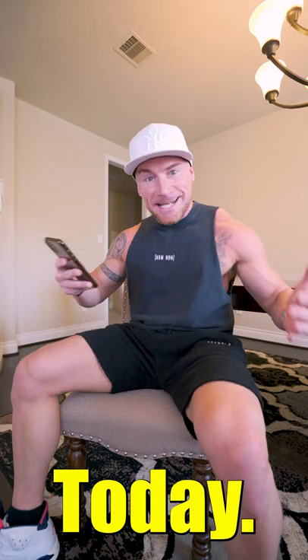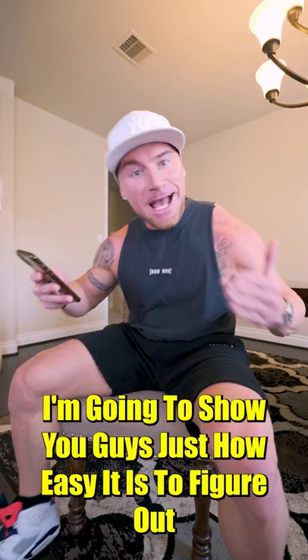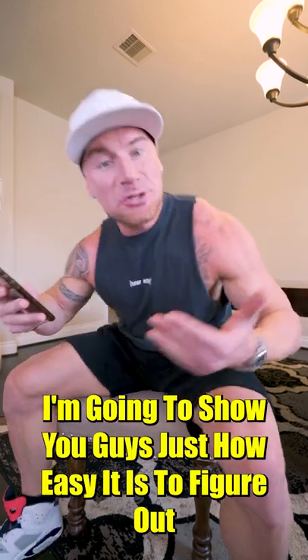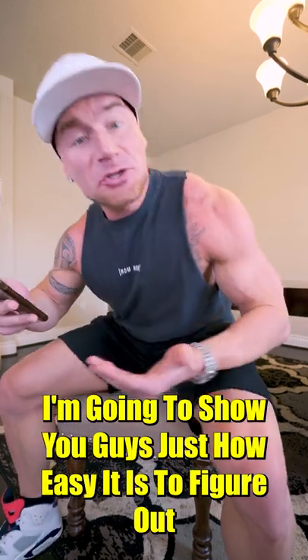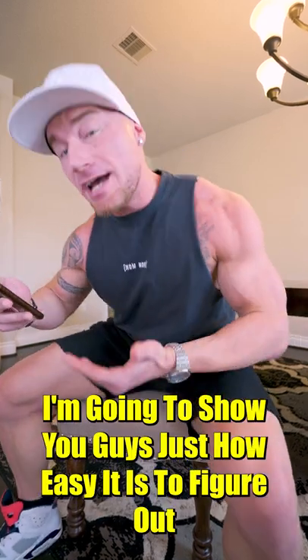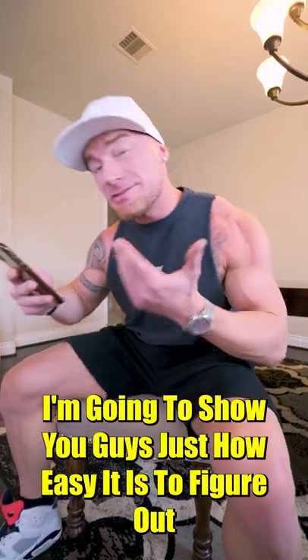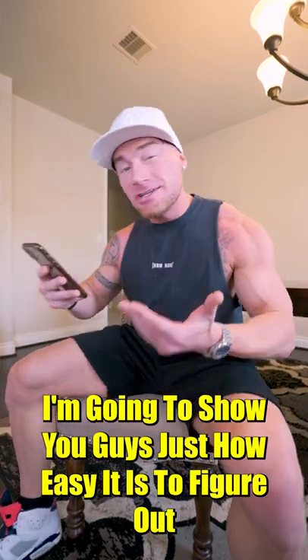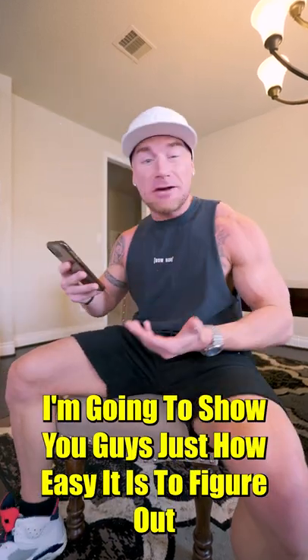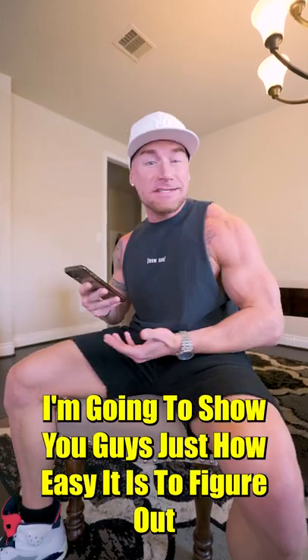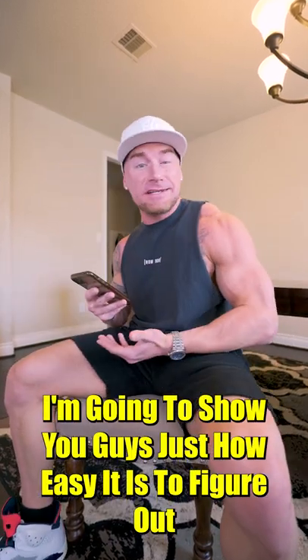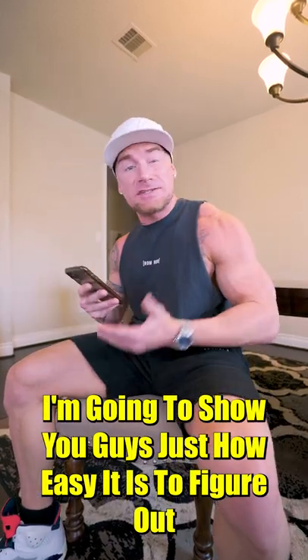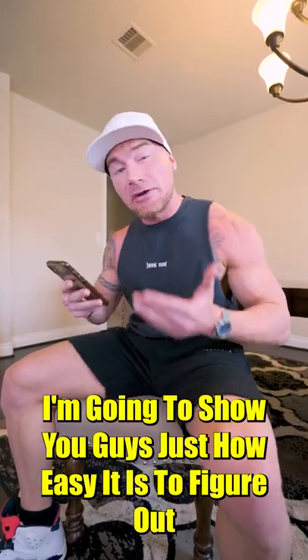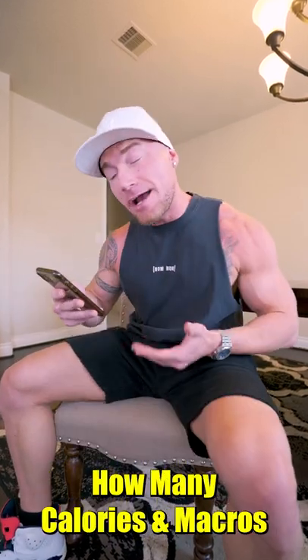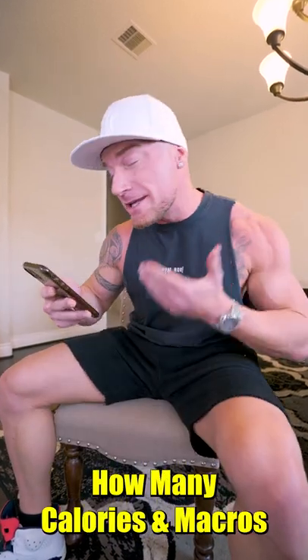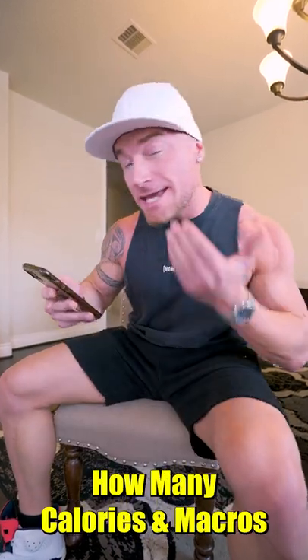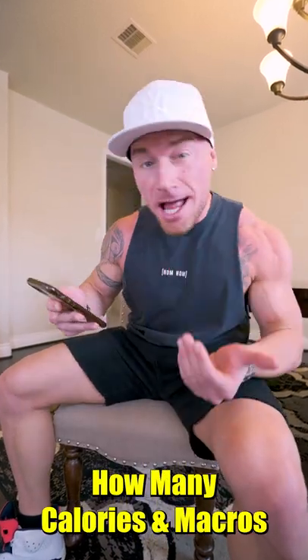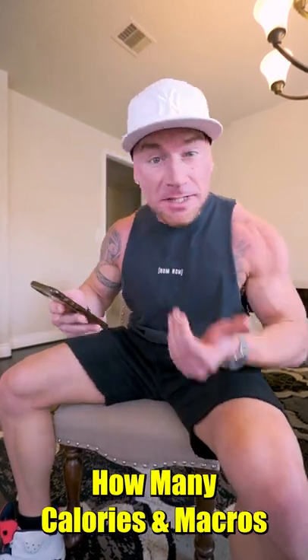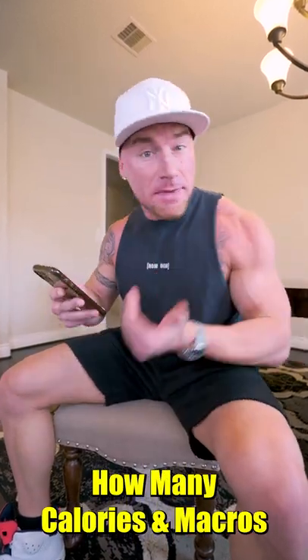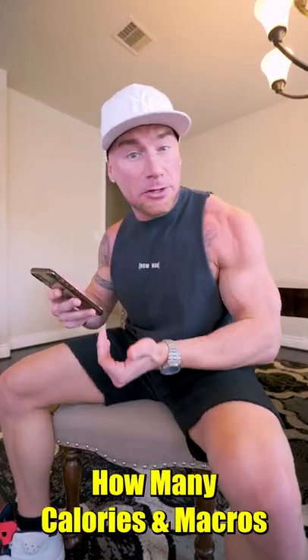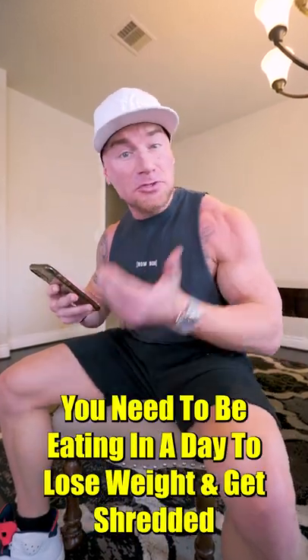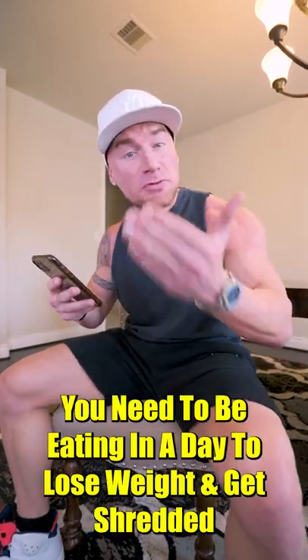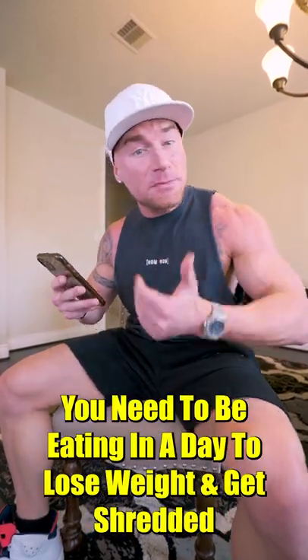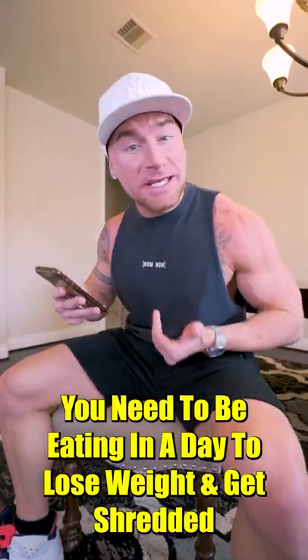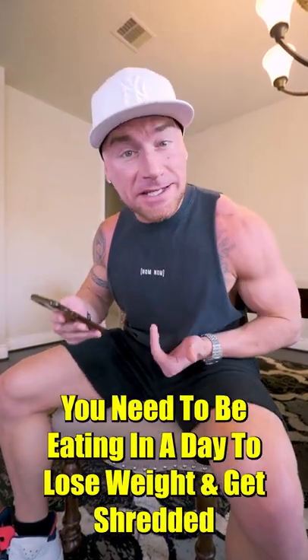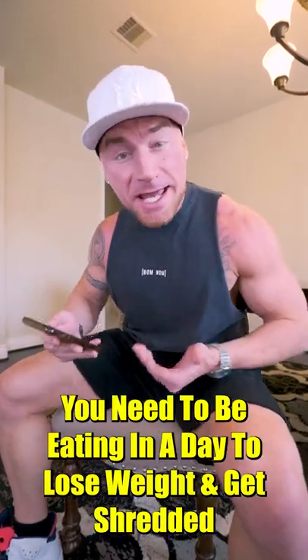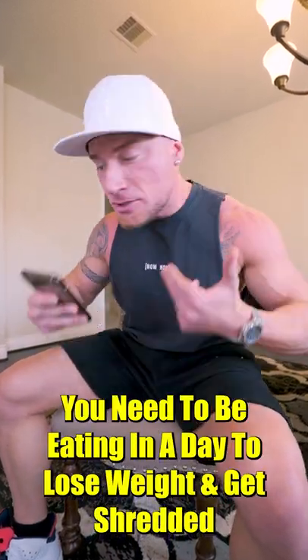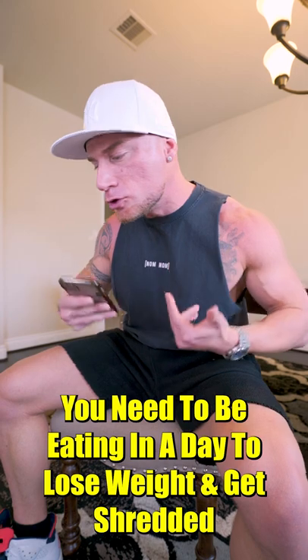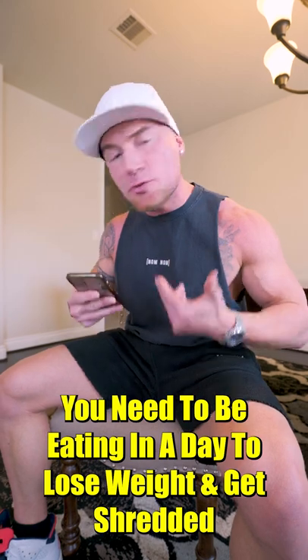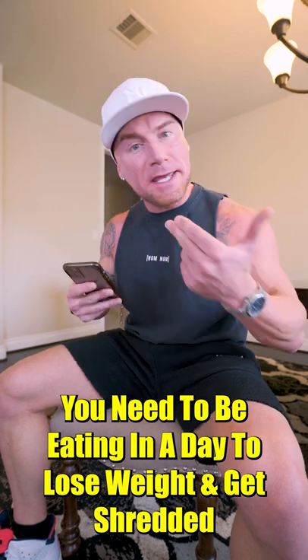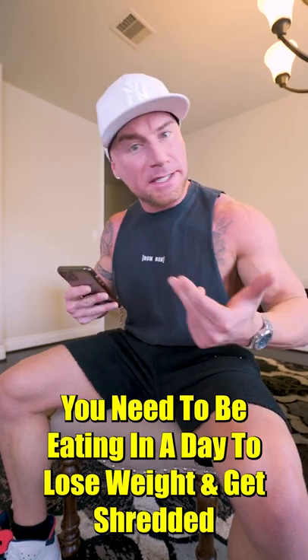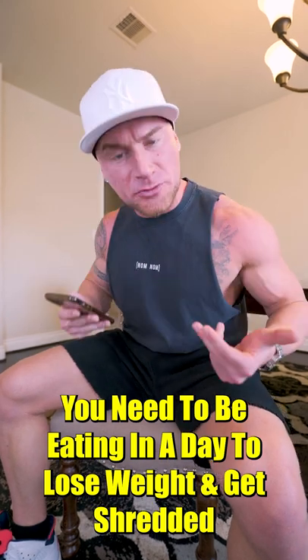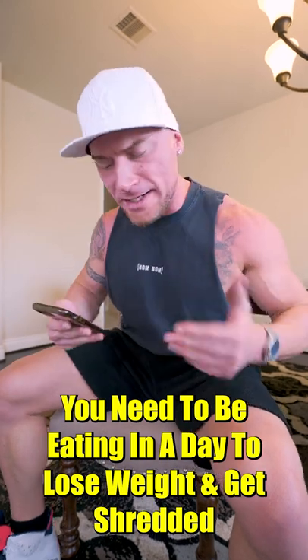Today, I'm going to show you guys just how easy it is to figure out how many calories and macros you need to be eating in a day to lose weight and get shredded.